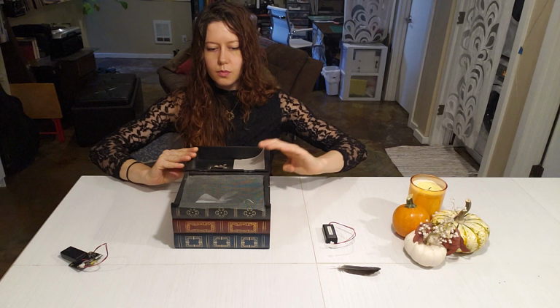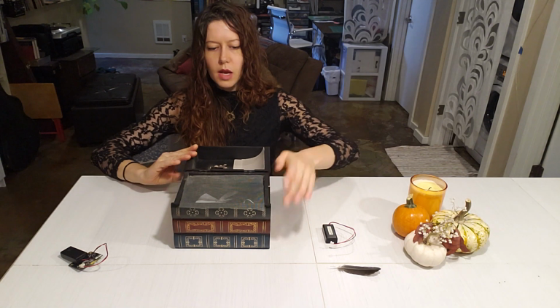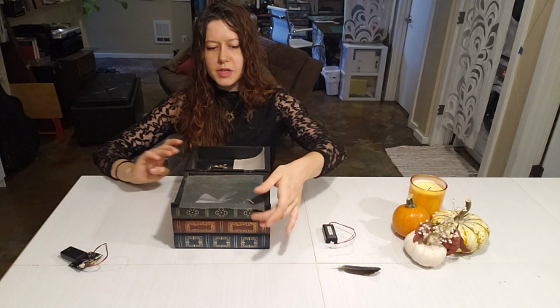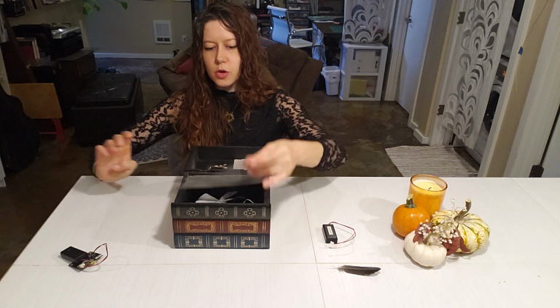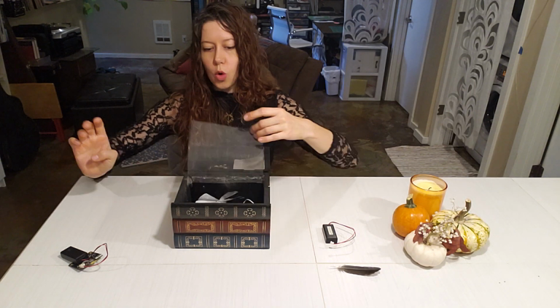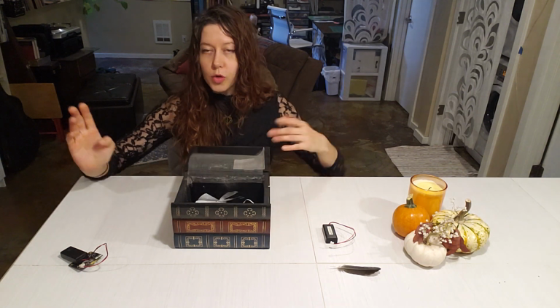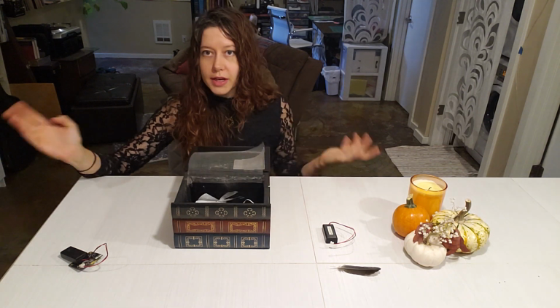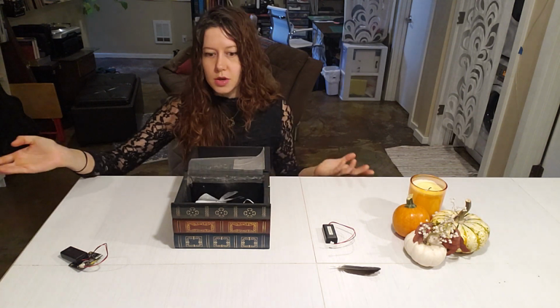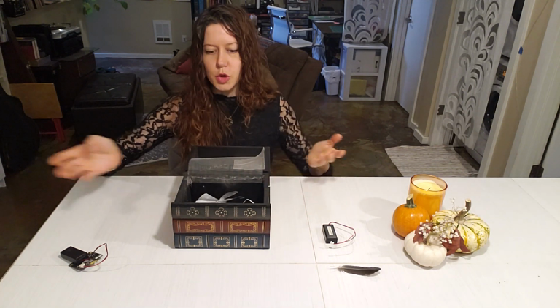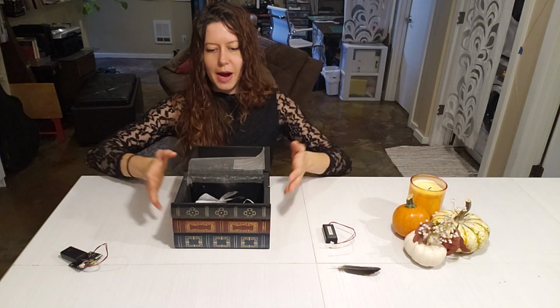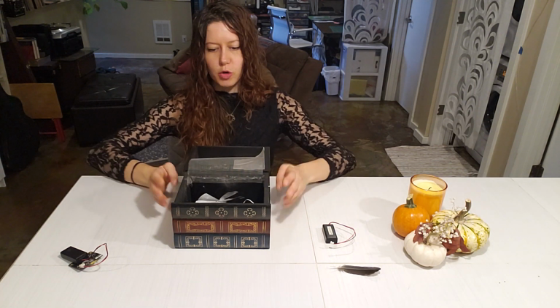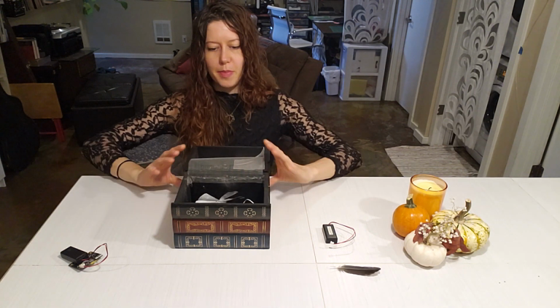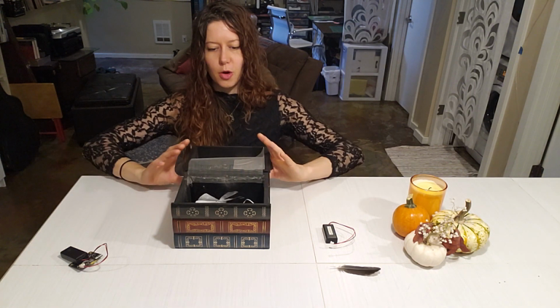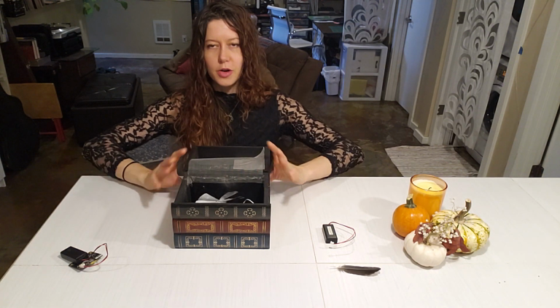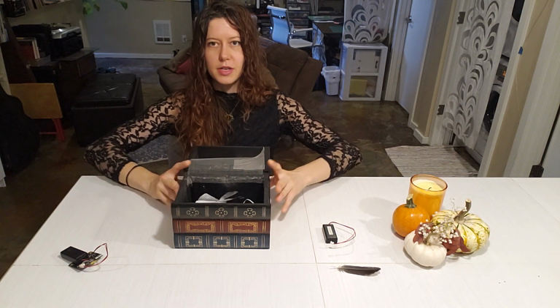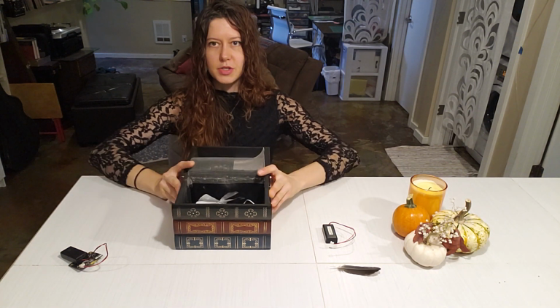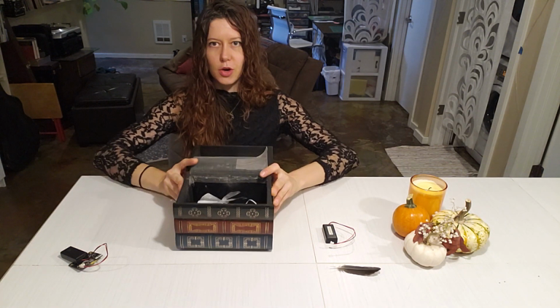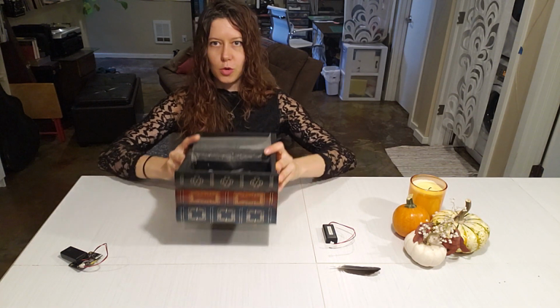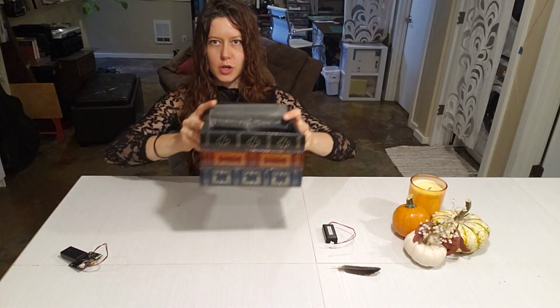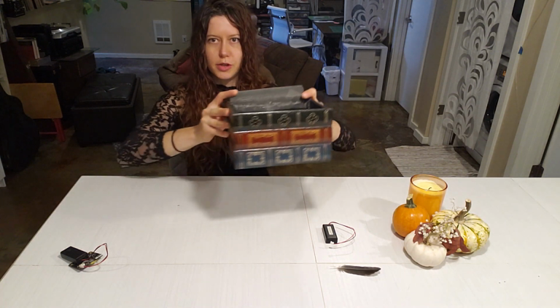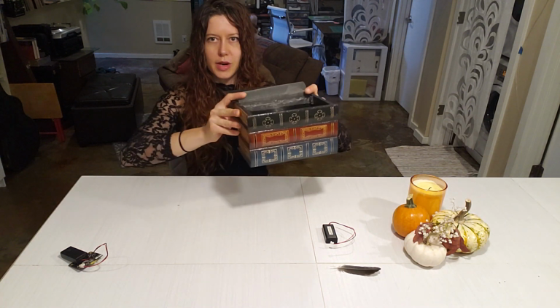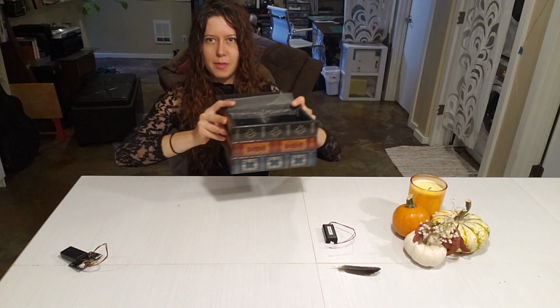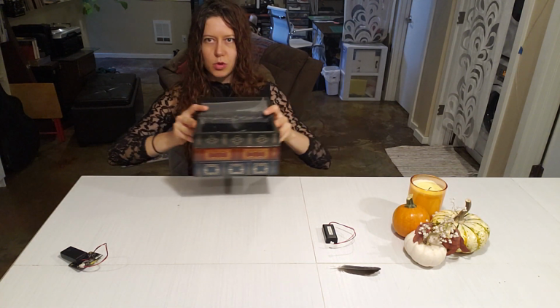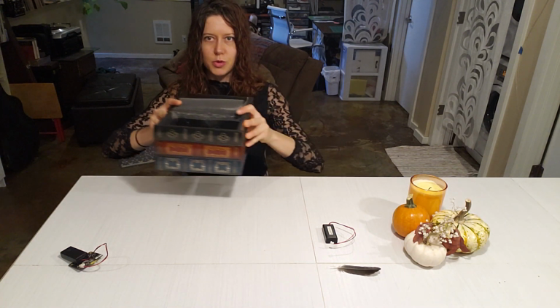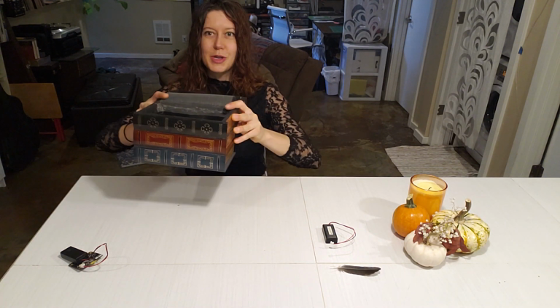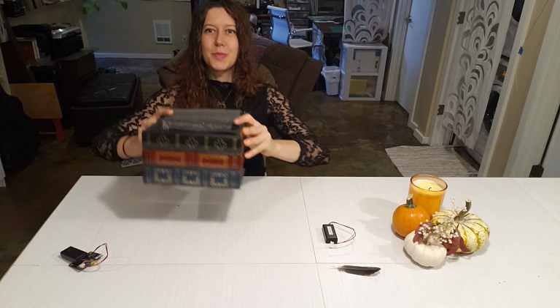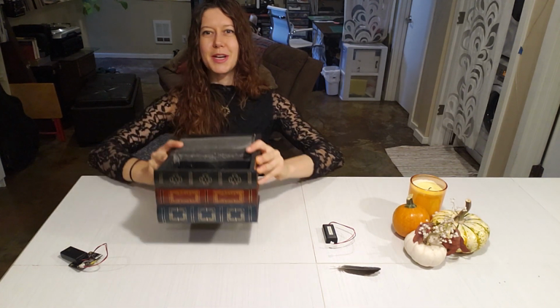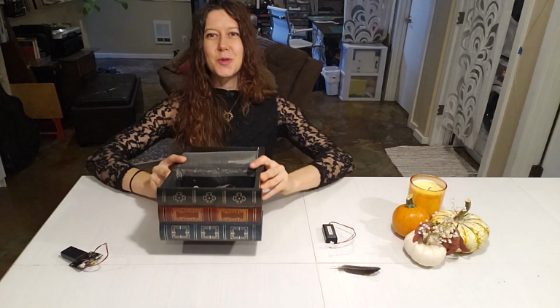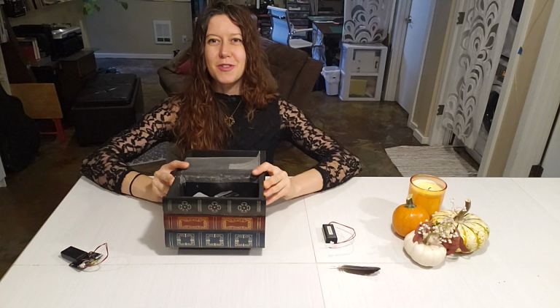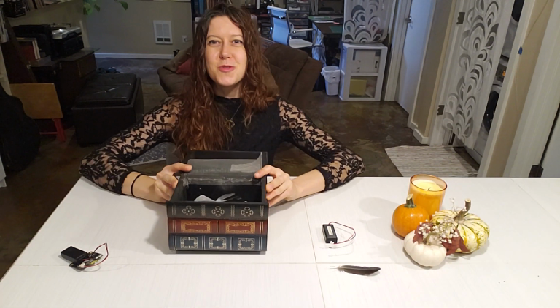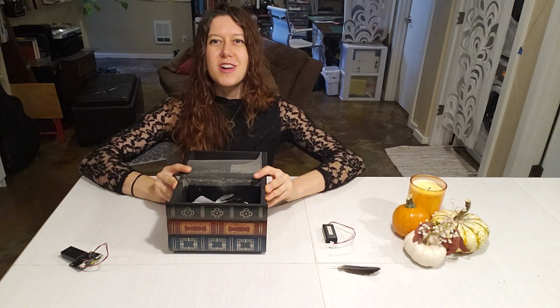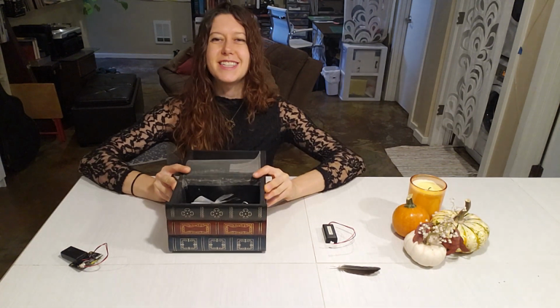And the whole thing is also battery powered. So look, no cables! You can bring it wherever you want!